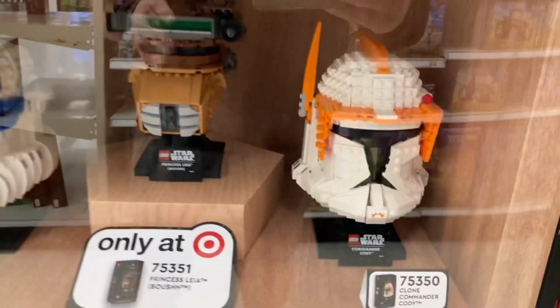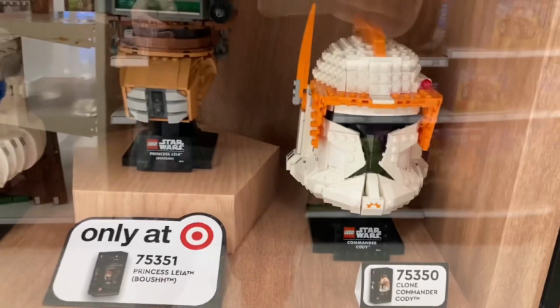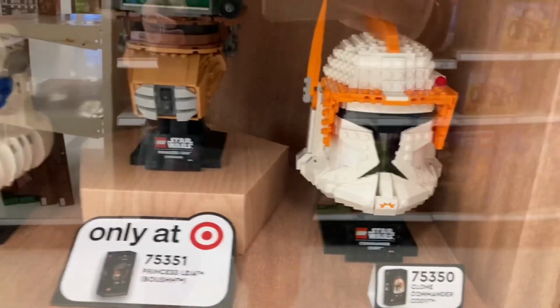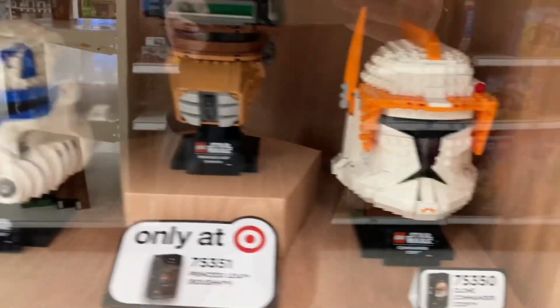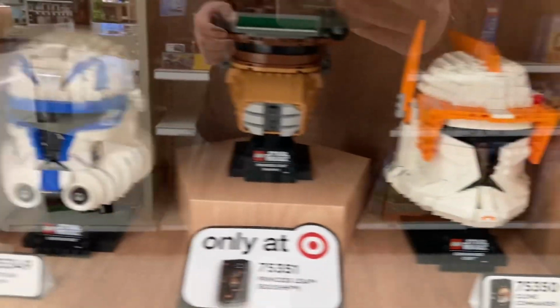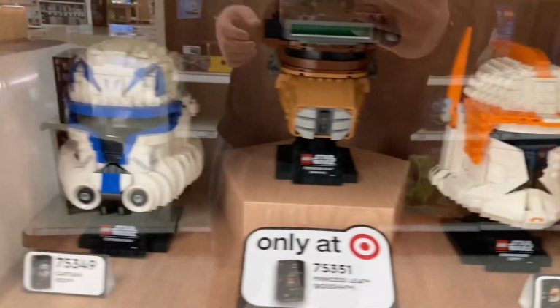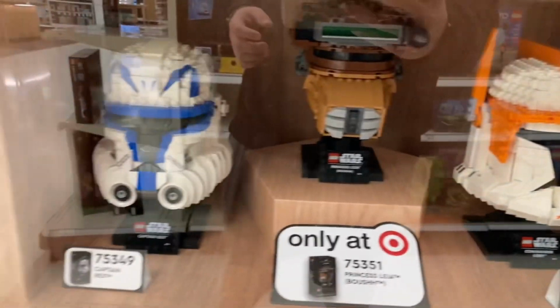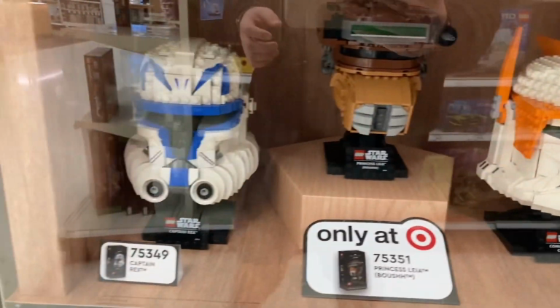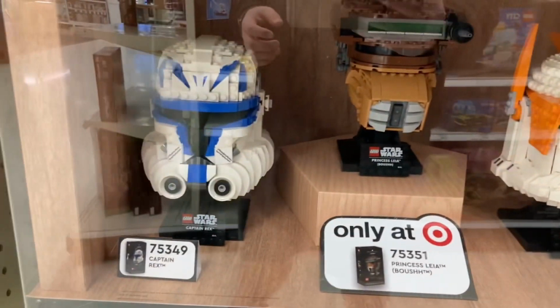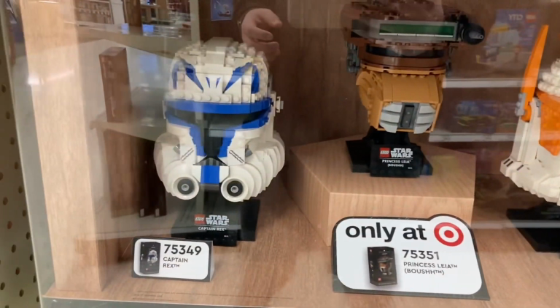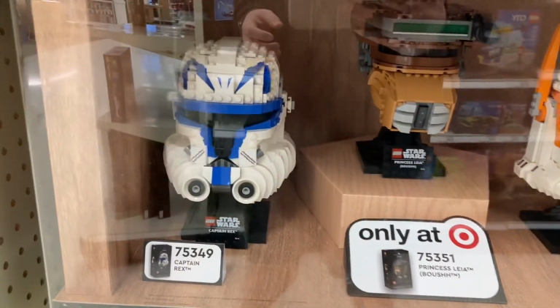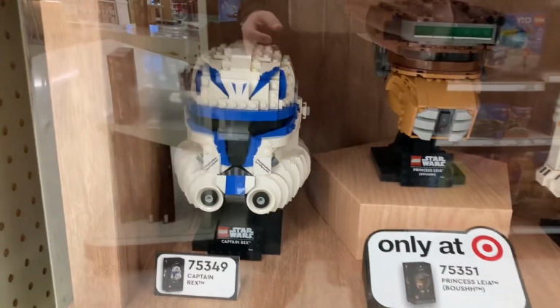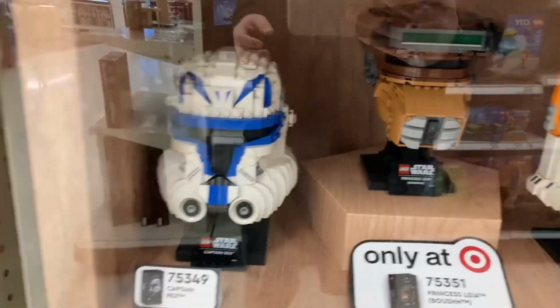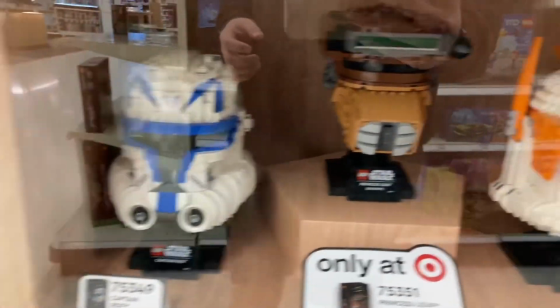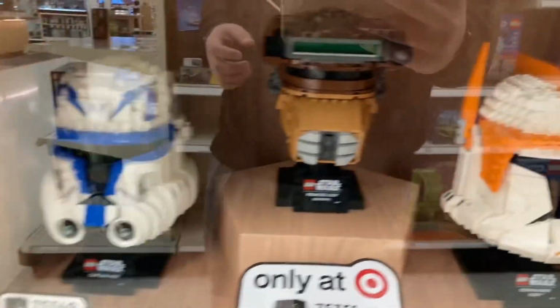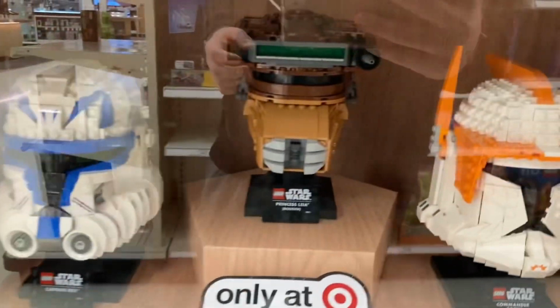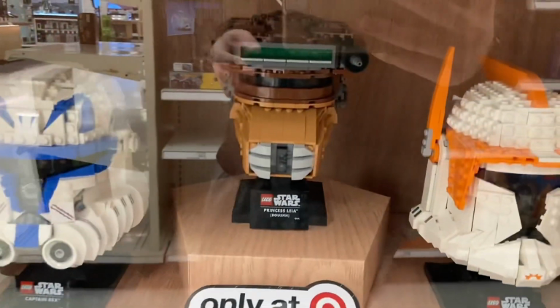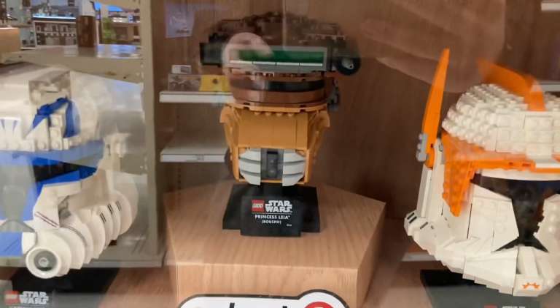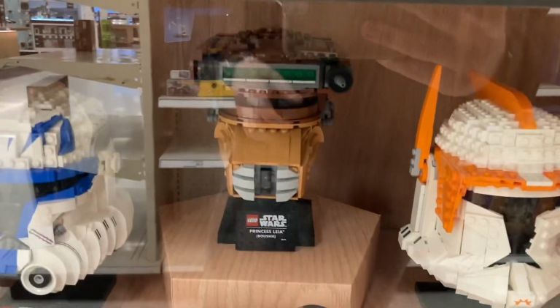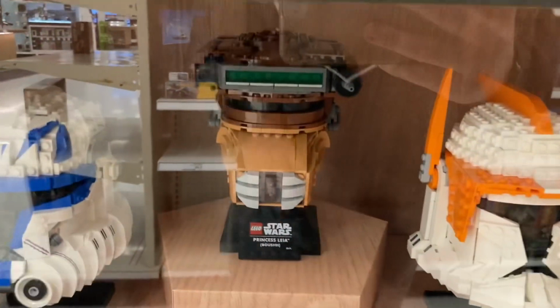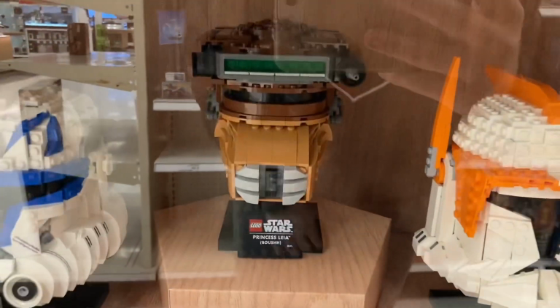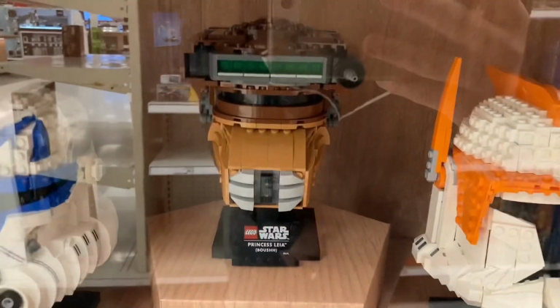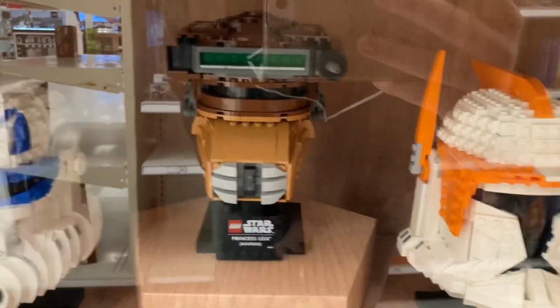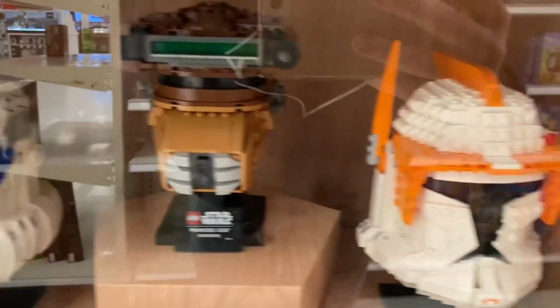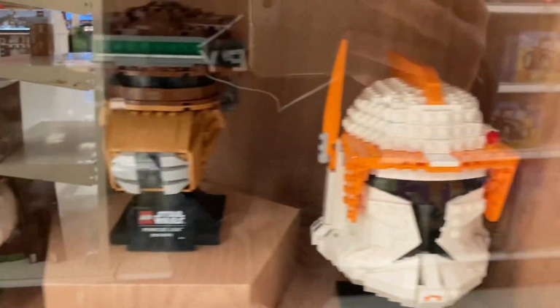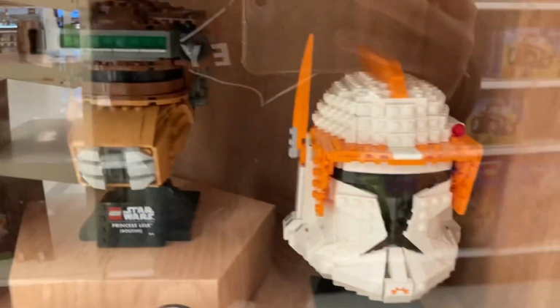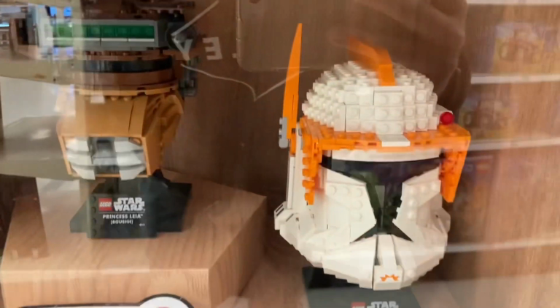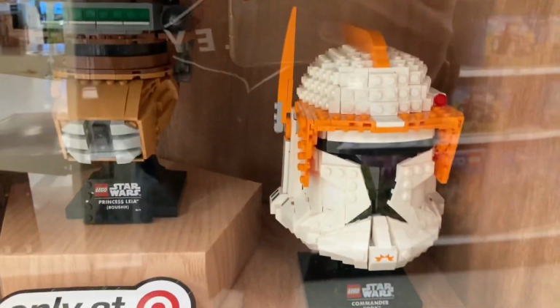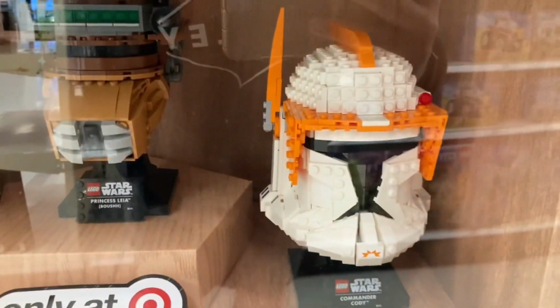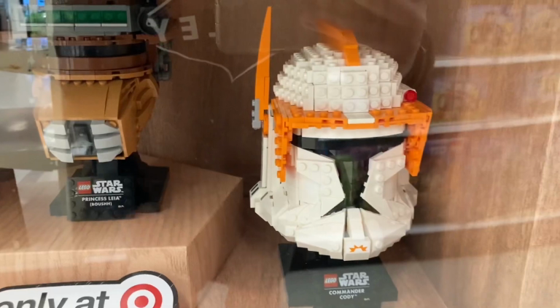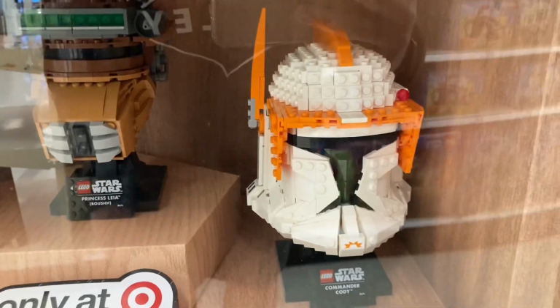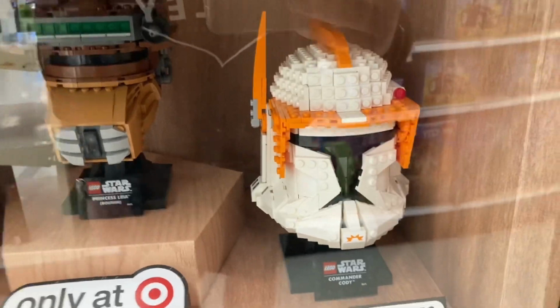They got all three of the new helmets from 2023. We've got the Rex, we got the Princess Leia layout, and we got the Captain Cody.